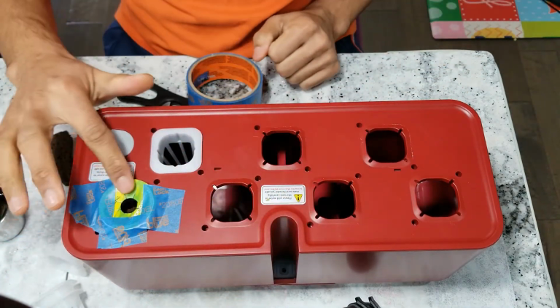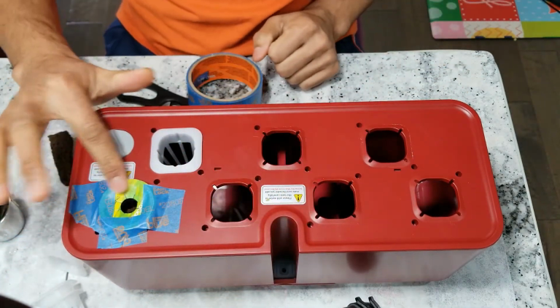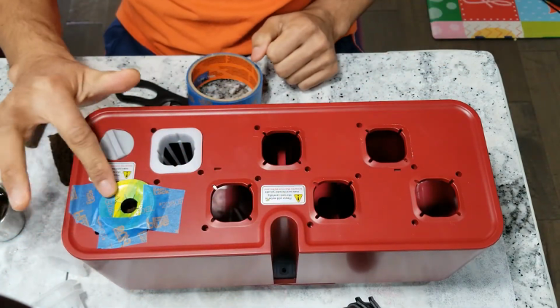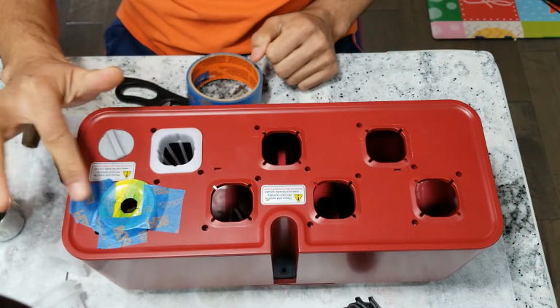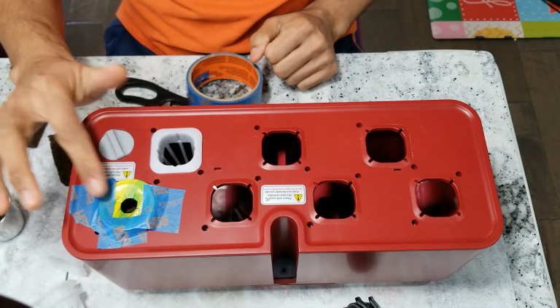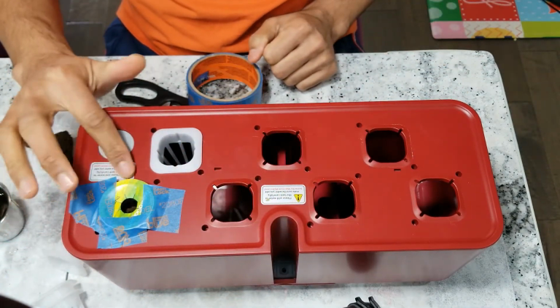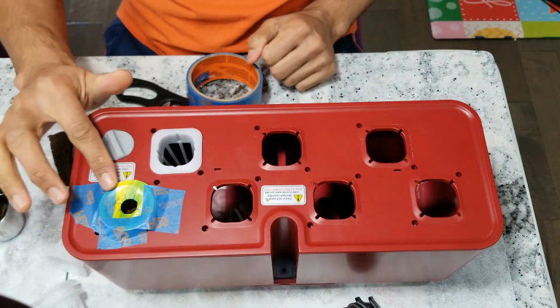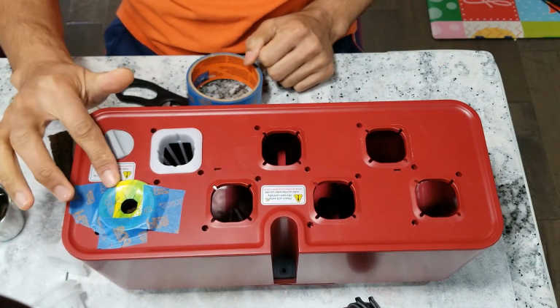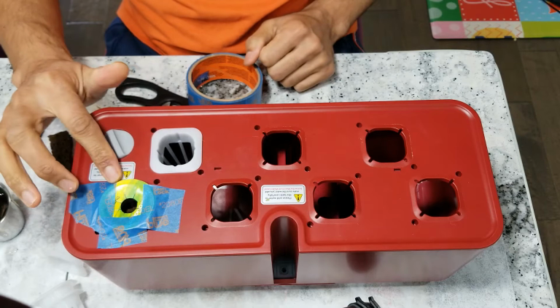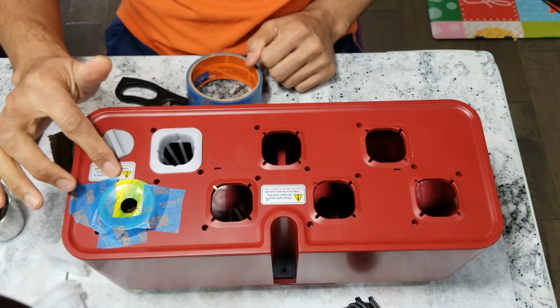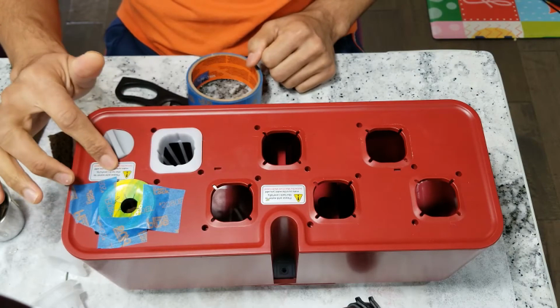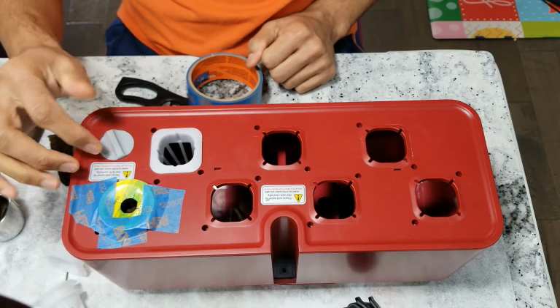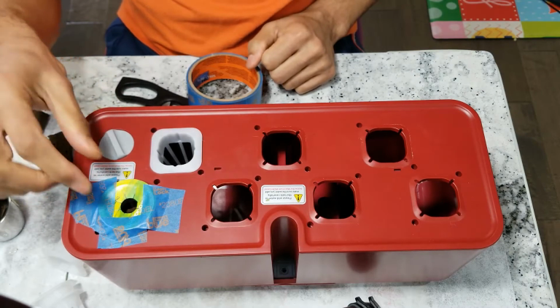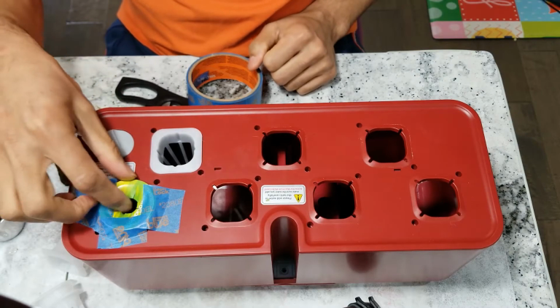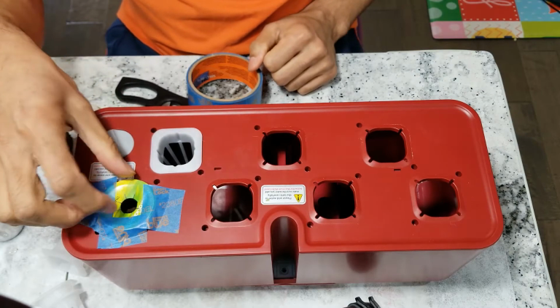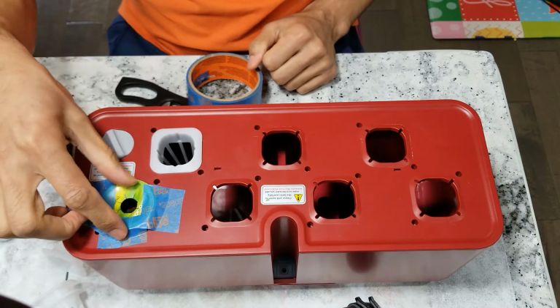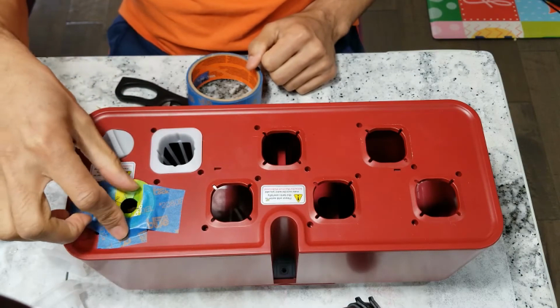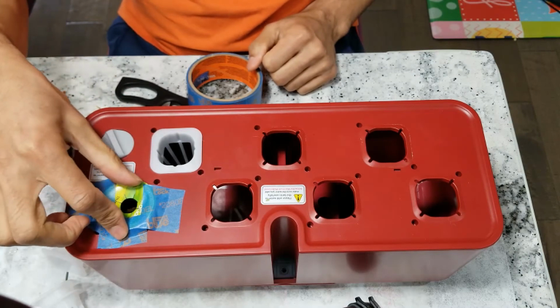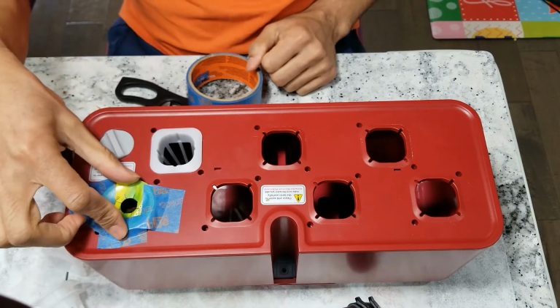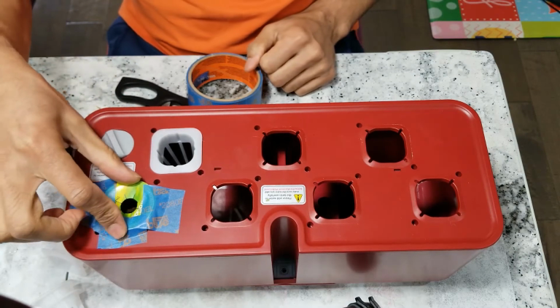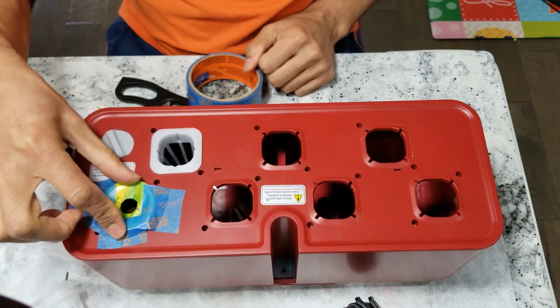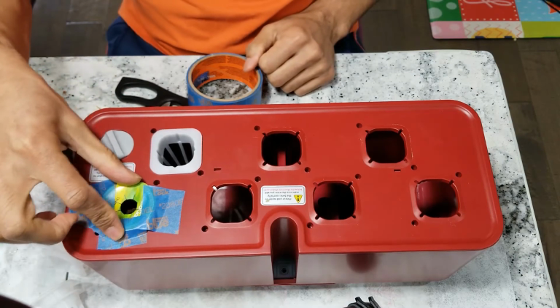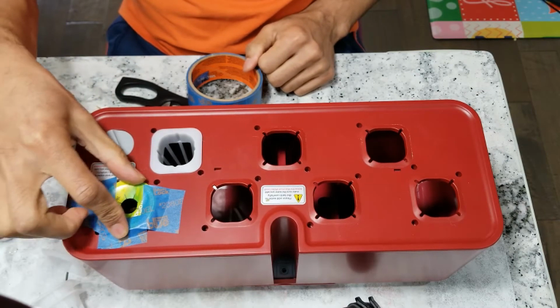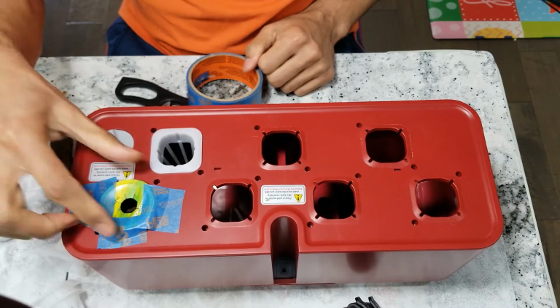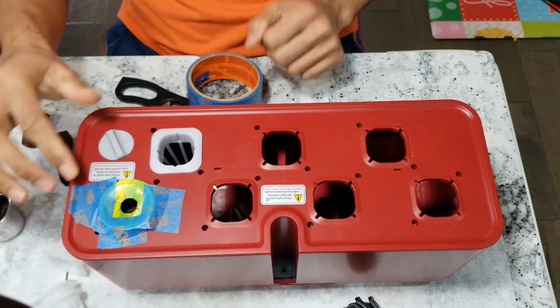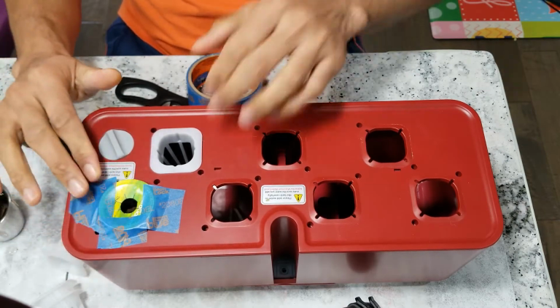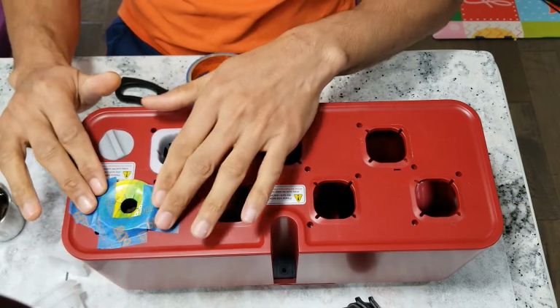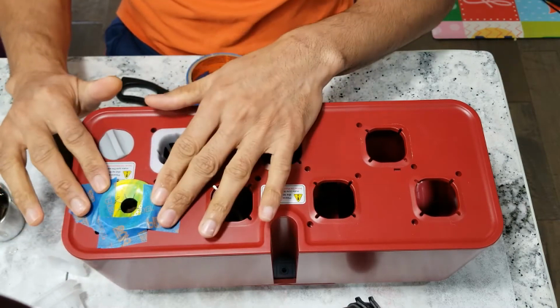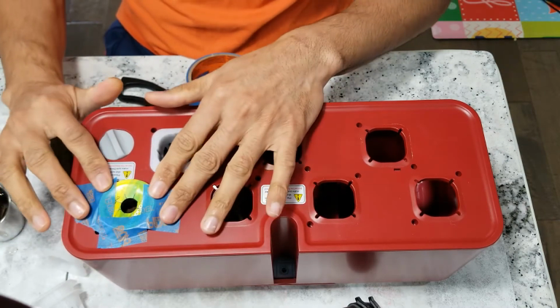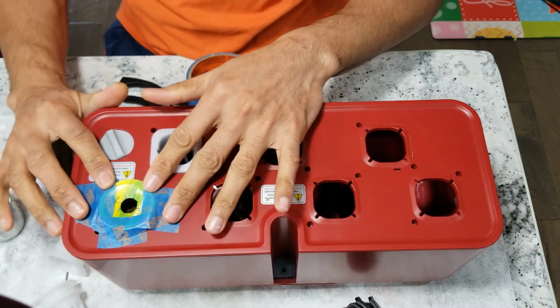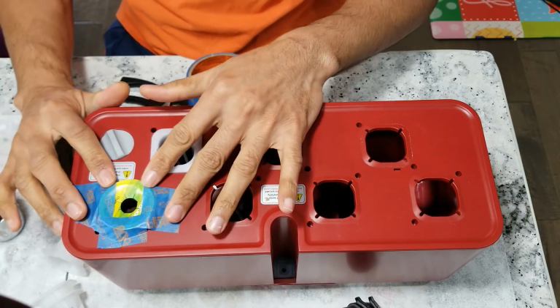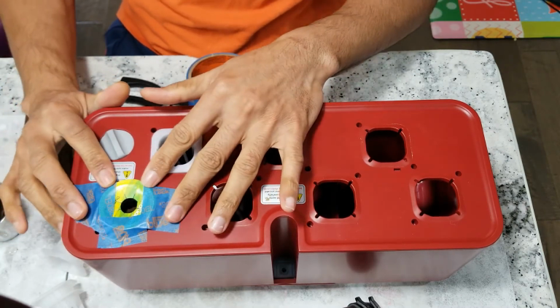Now it is pretty stable — no wiggle anymore — so it will just work. That is one way to use AeroGarden pods as-is, with a little bit of extra work.